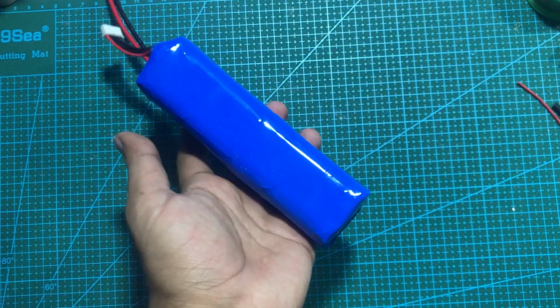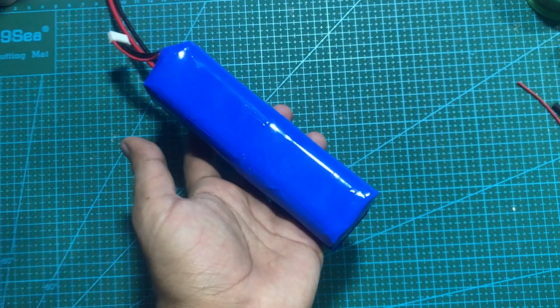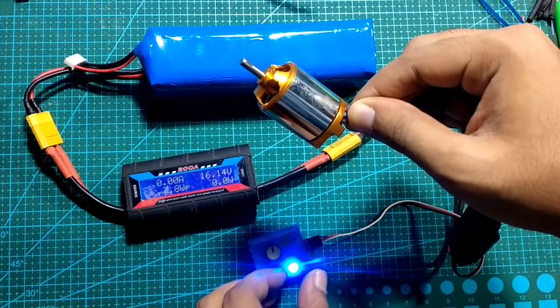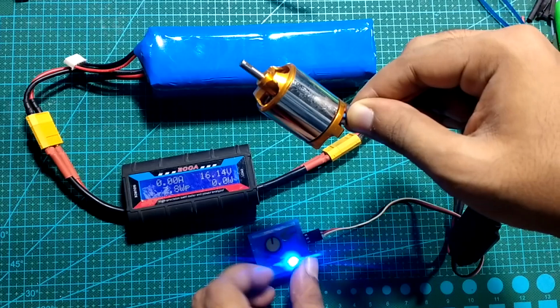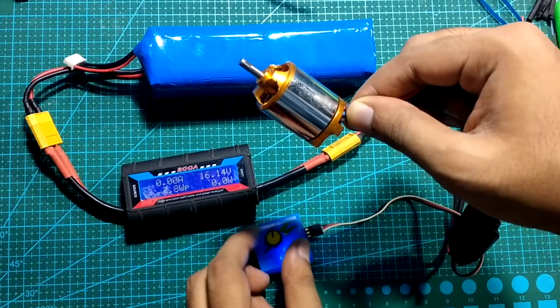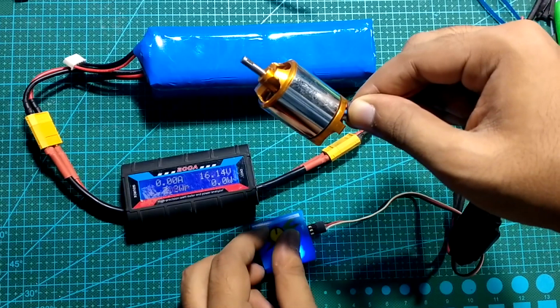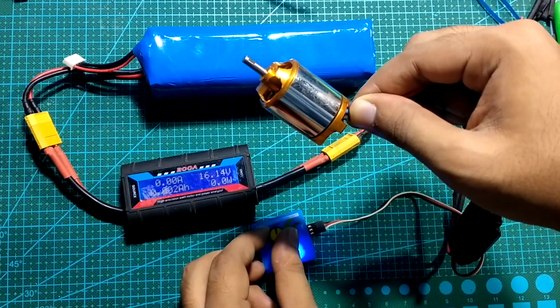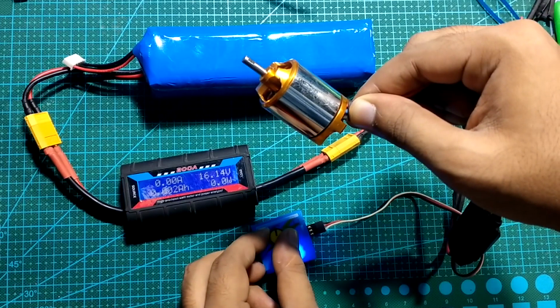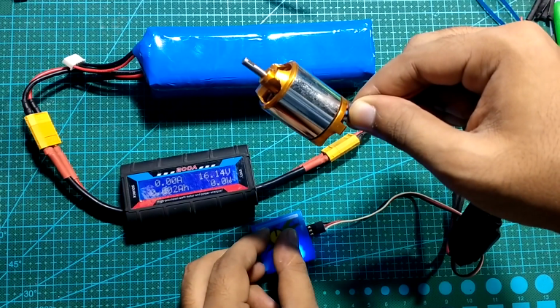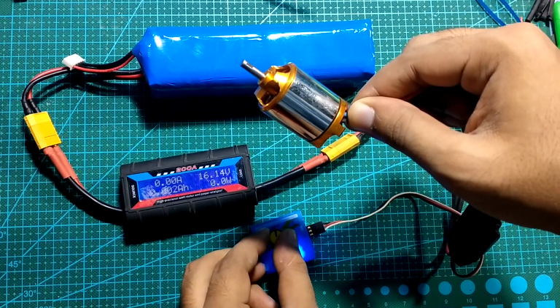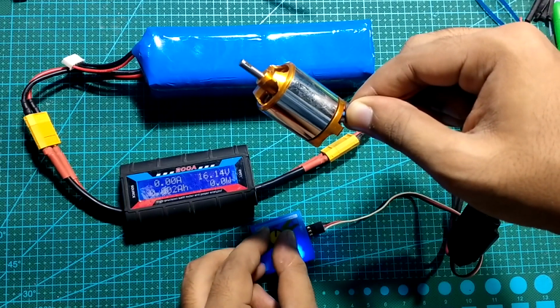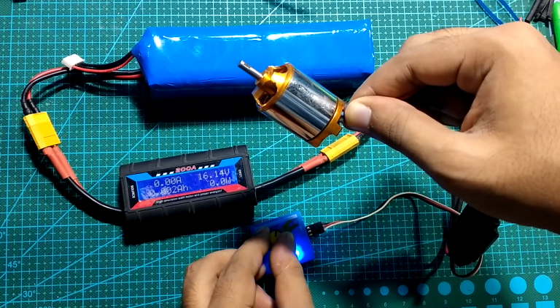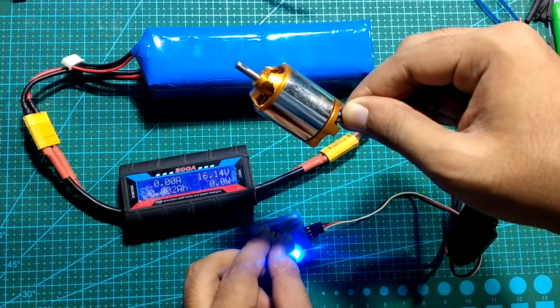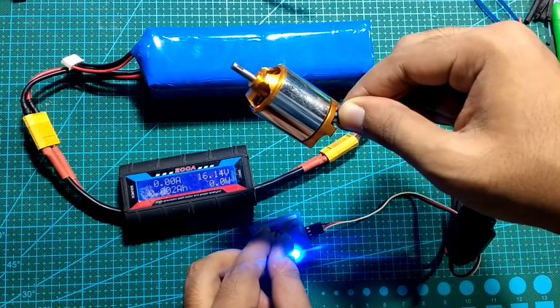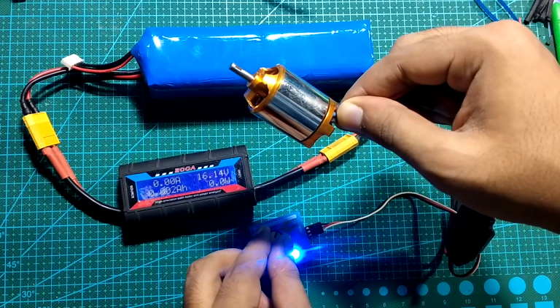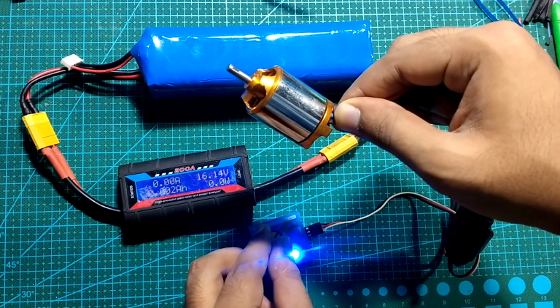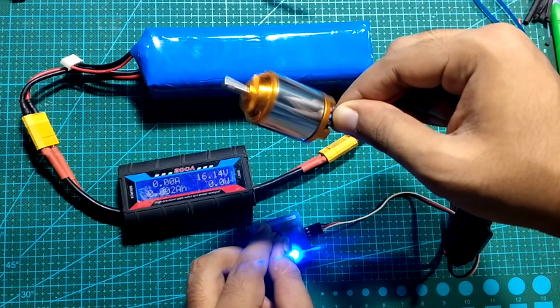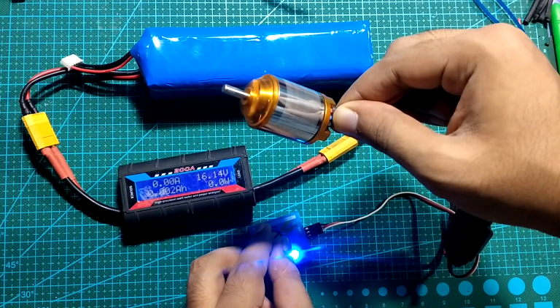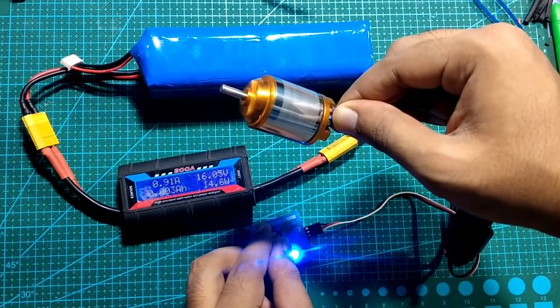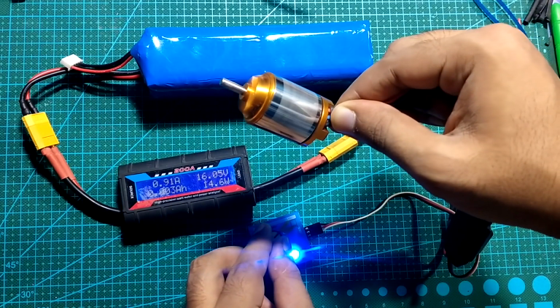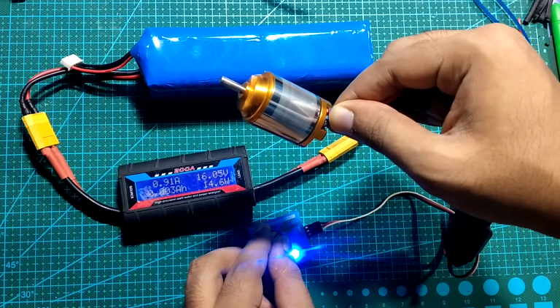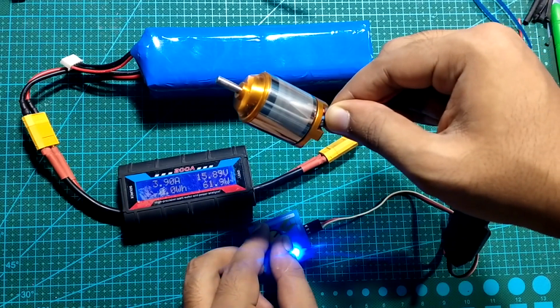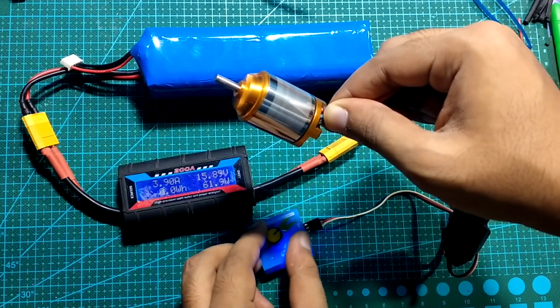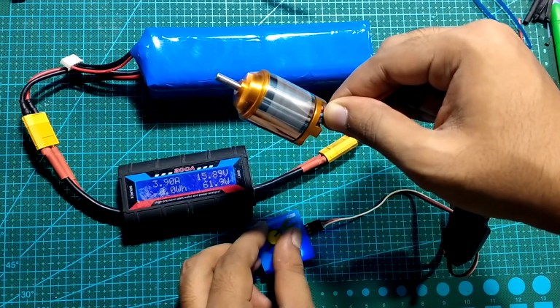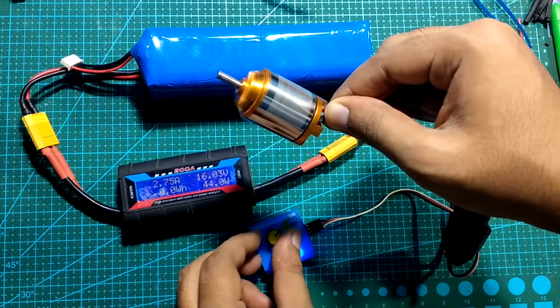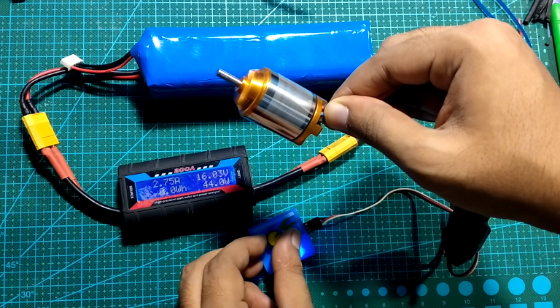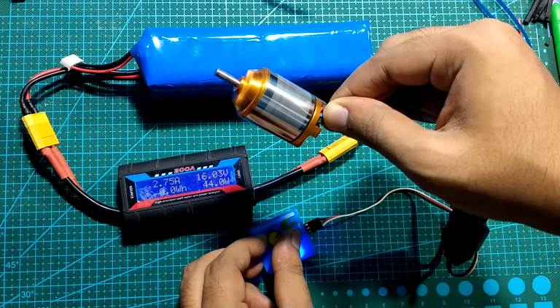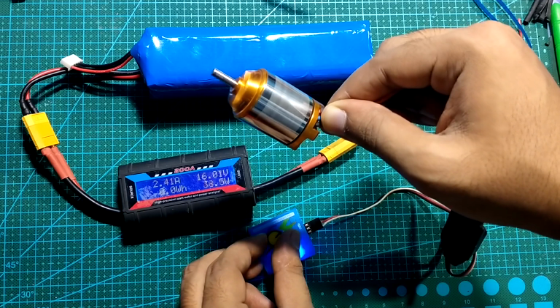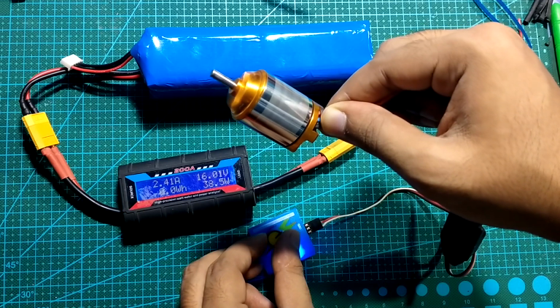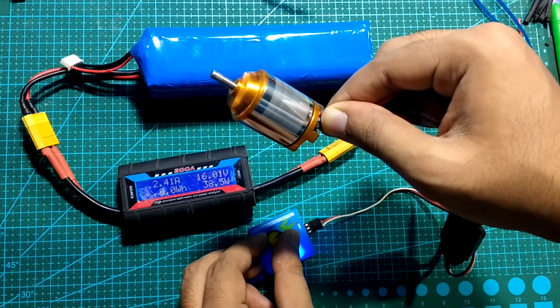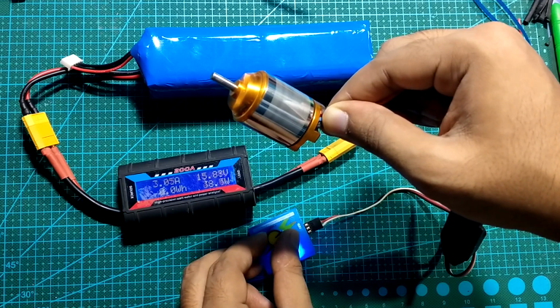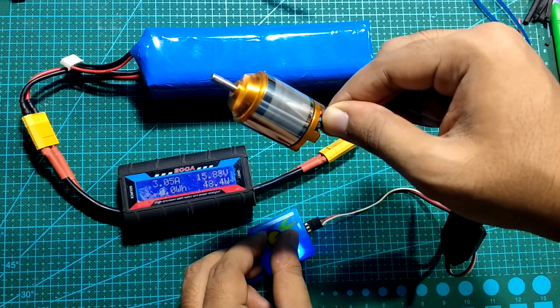For now, I'm testing this battery on a small load. Later on, we will test this battery on a drone.